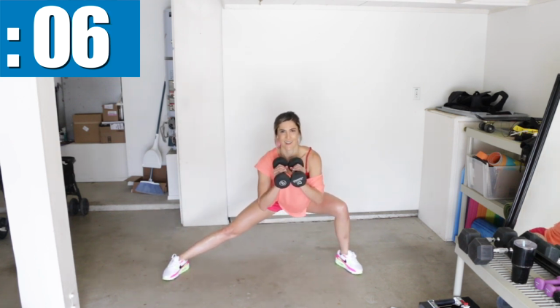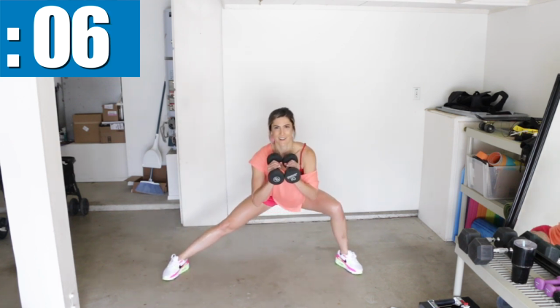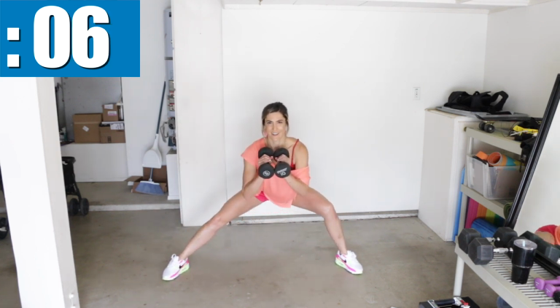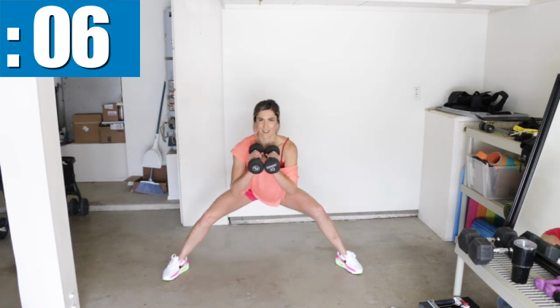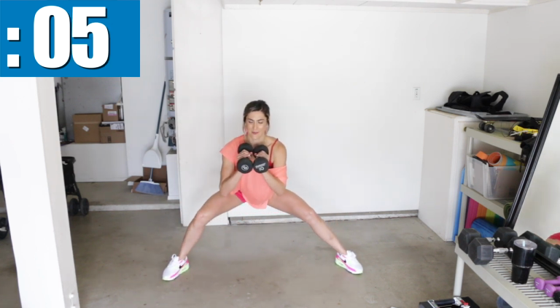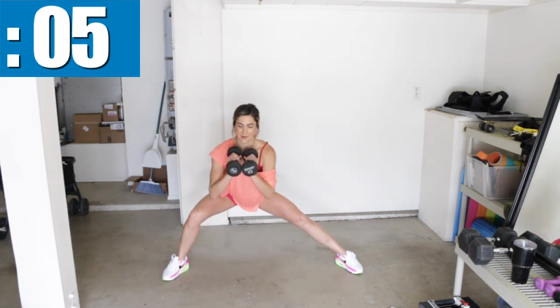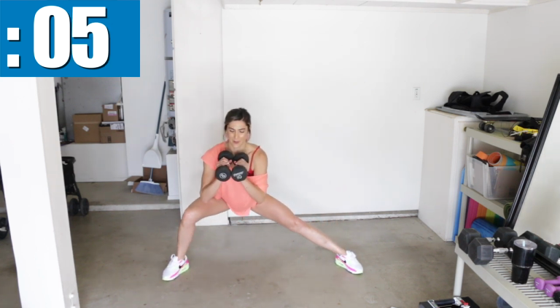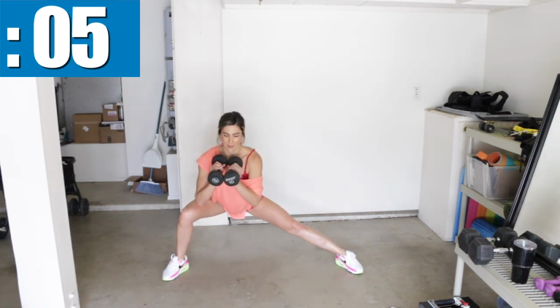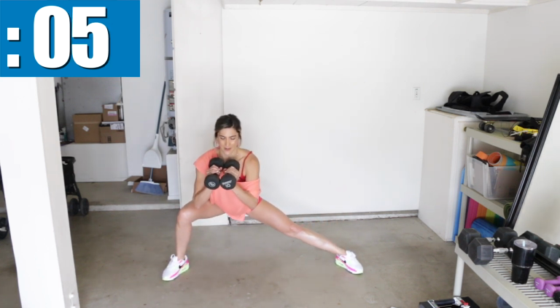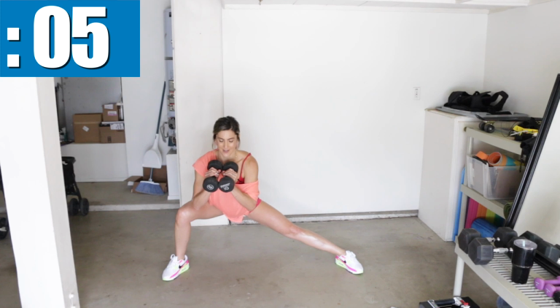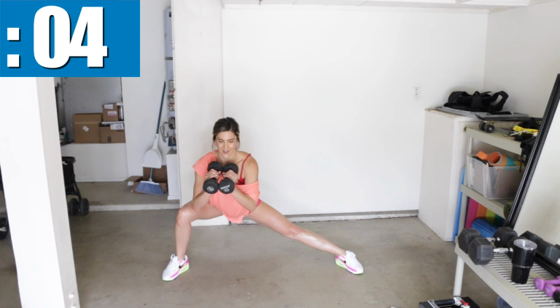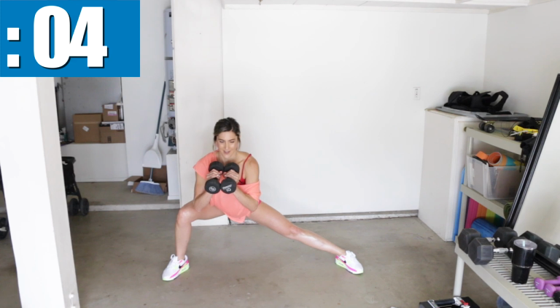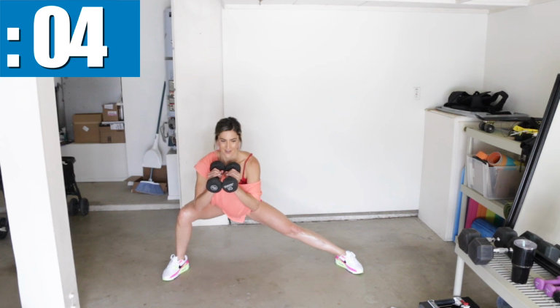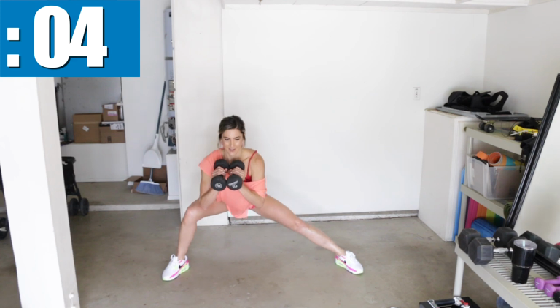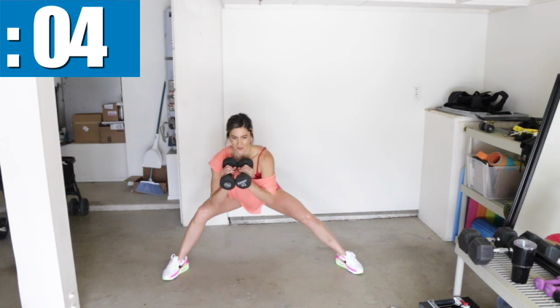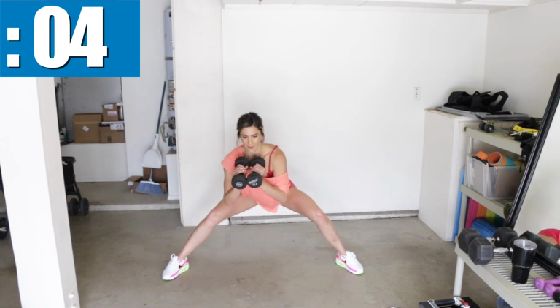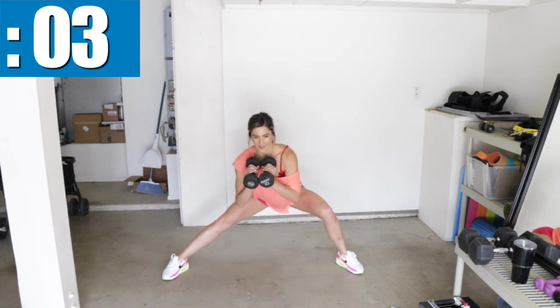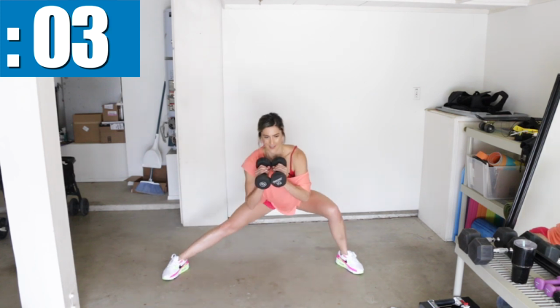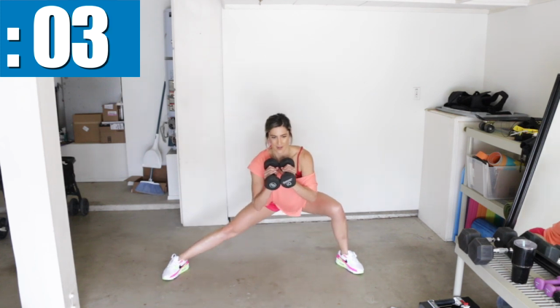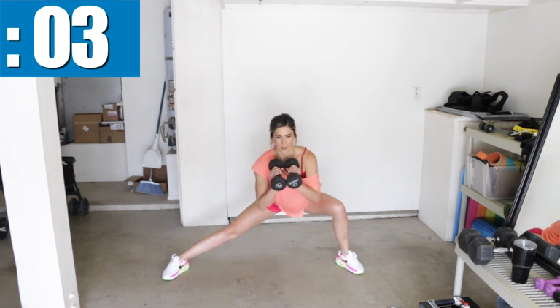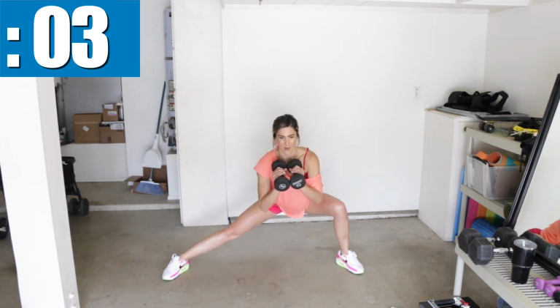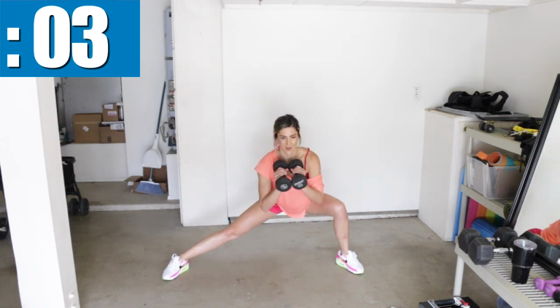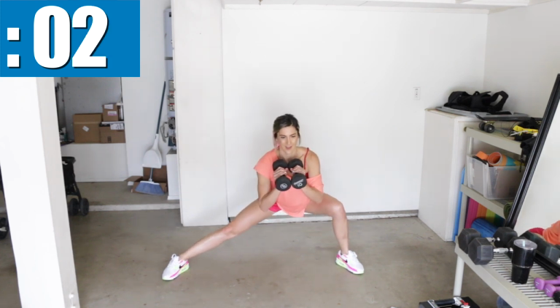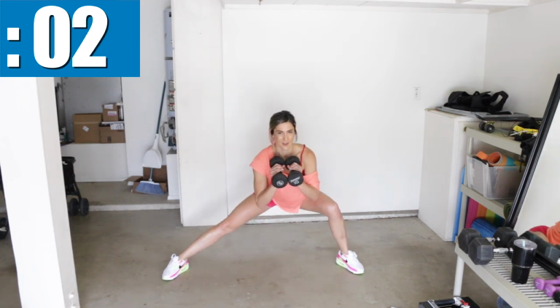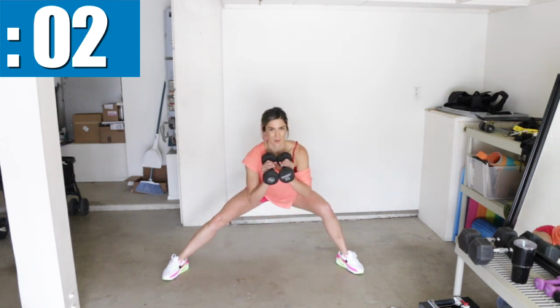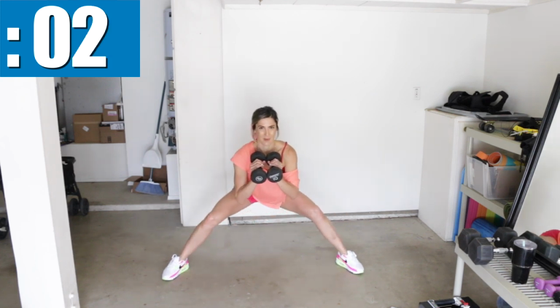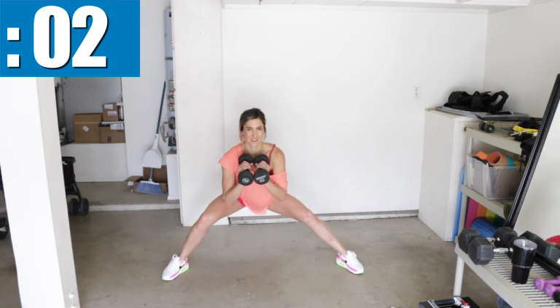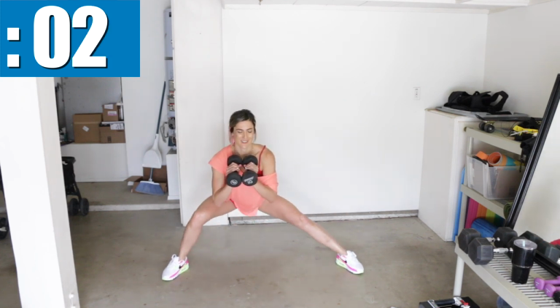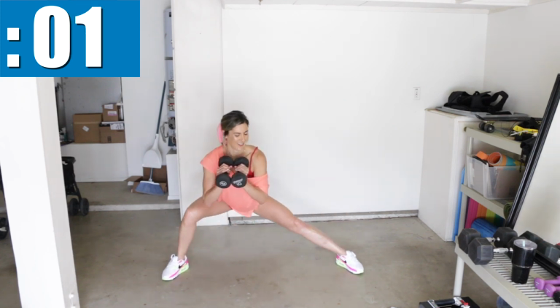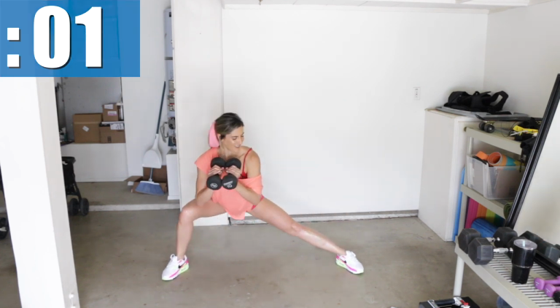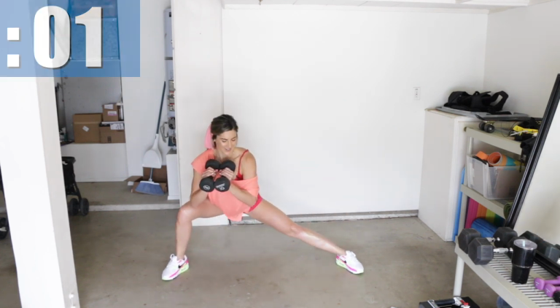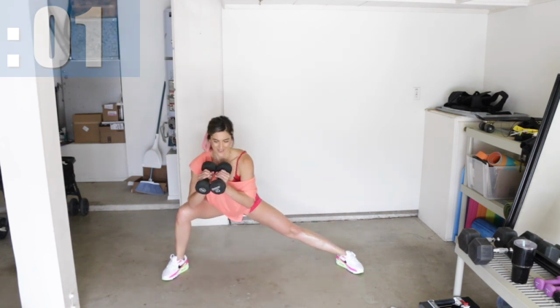Good job, keep it up. Almost there. Remember, this is the last round.